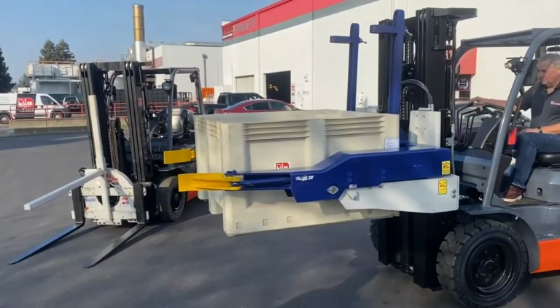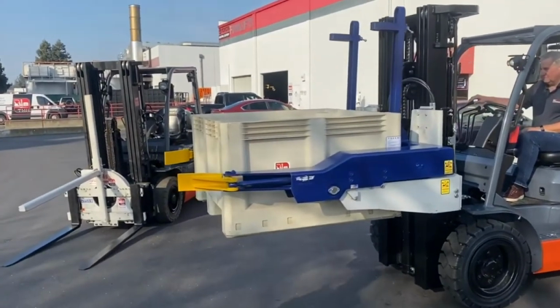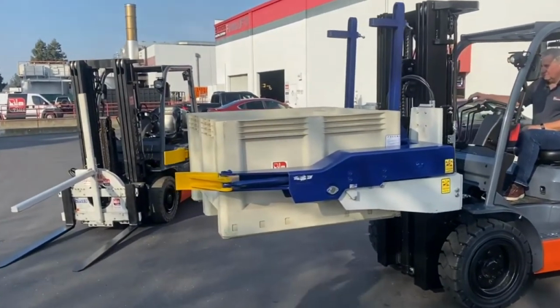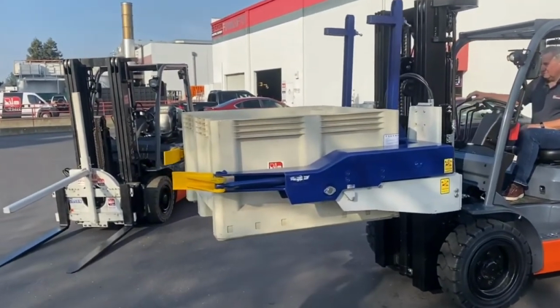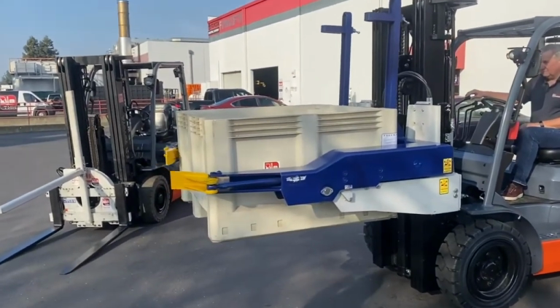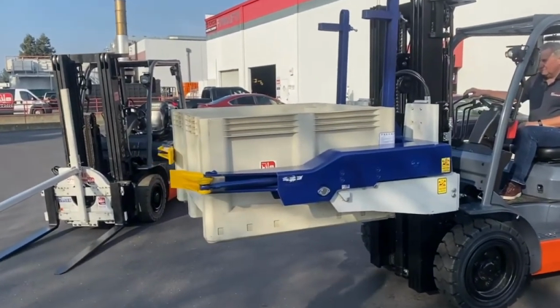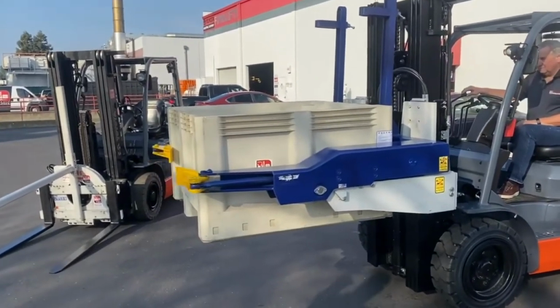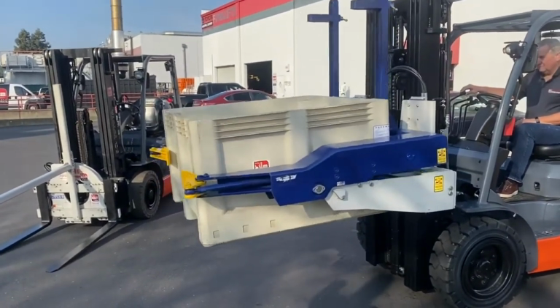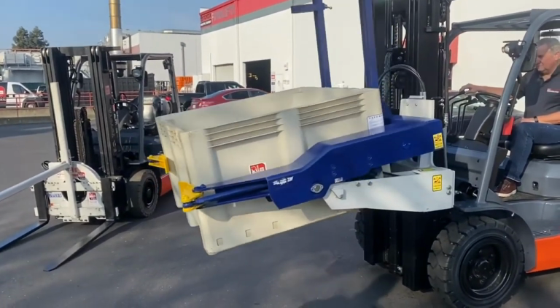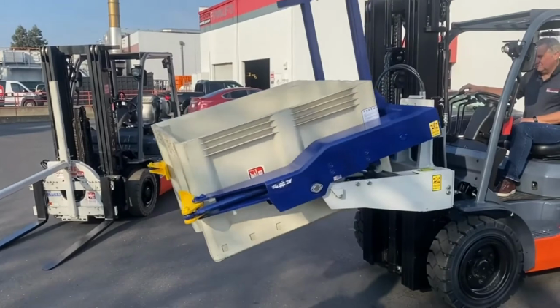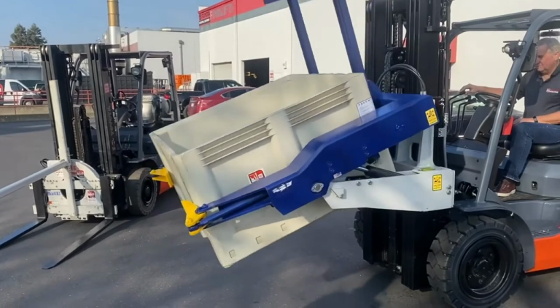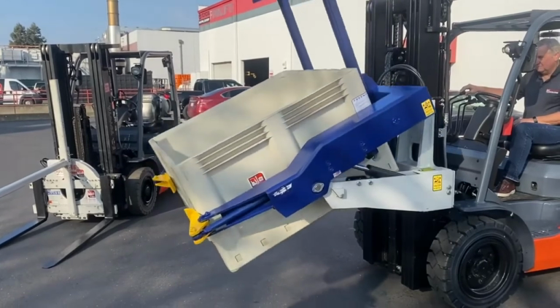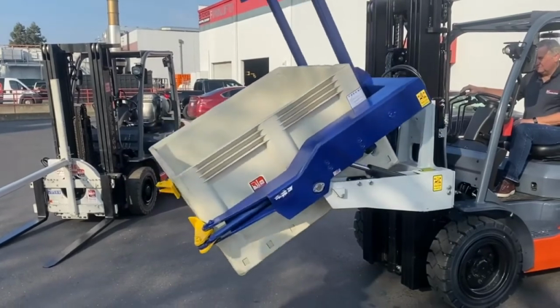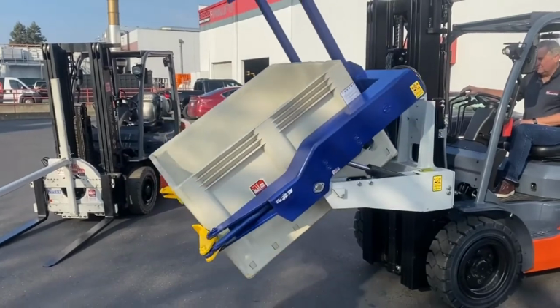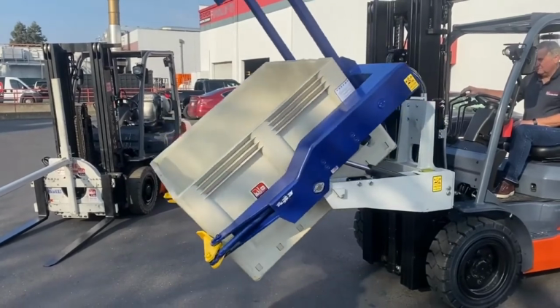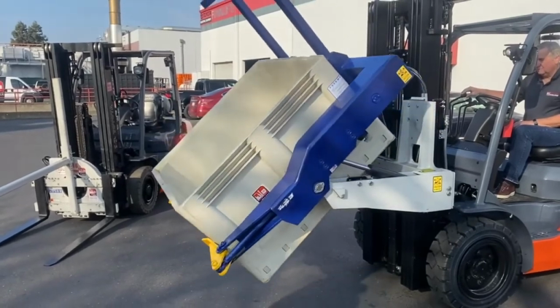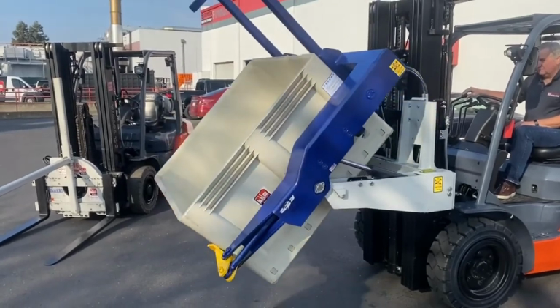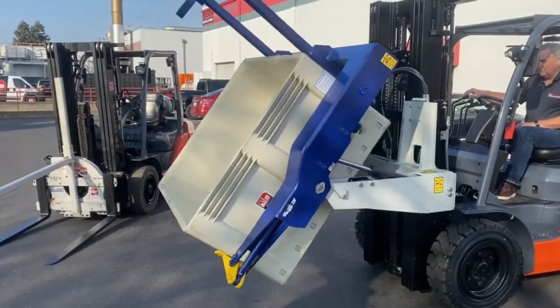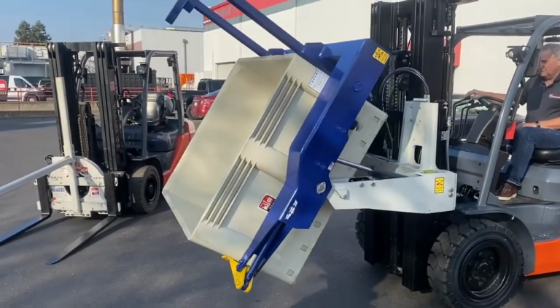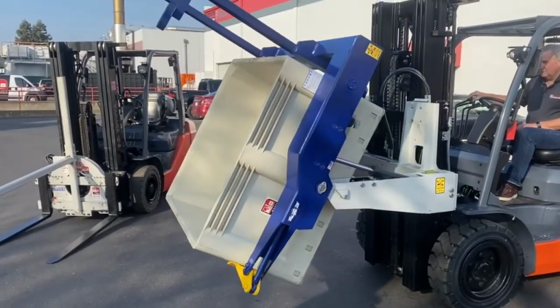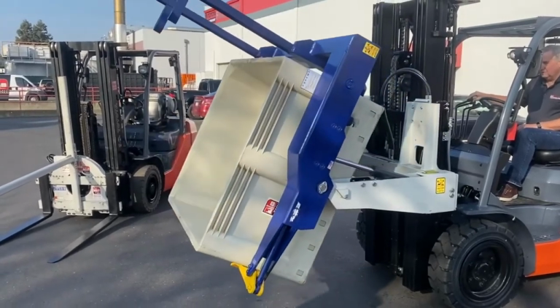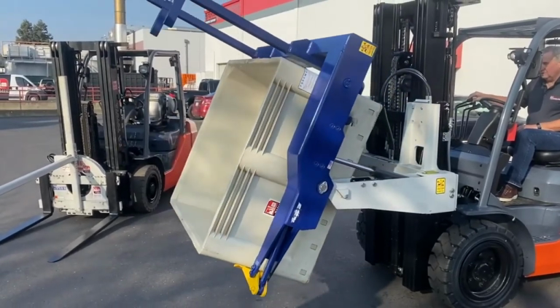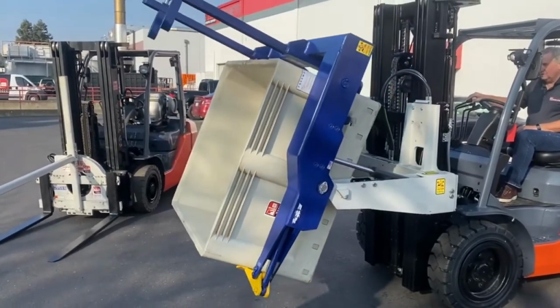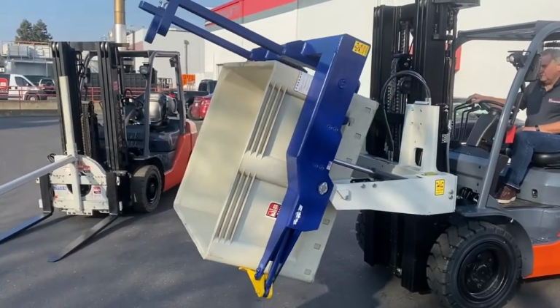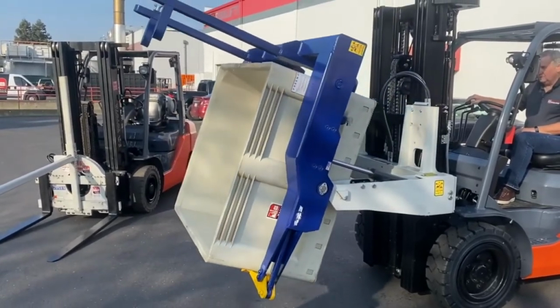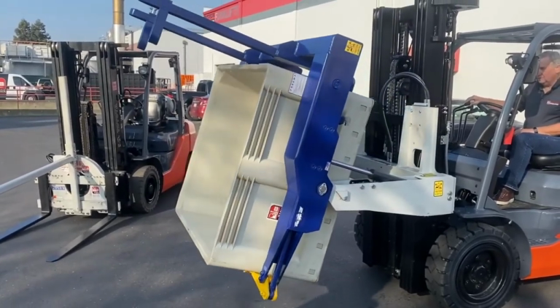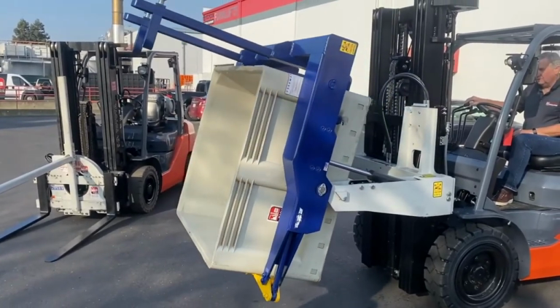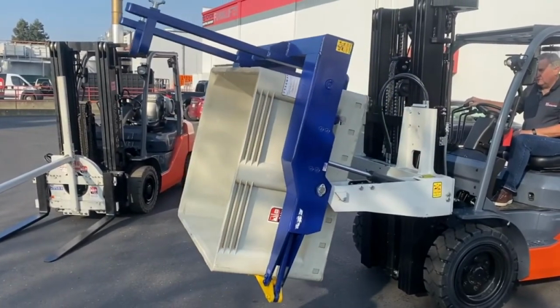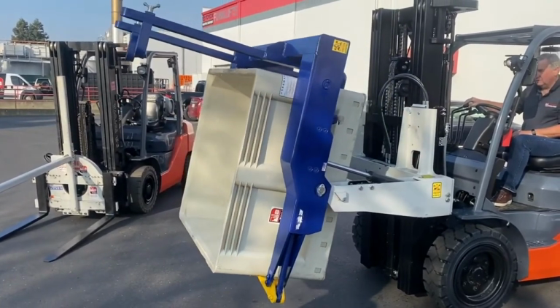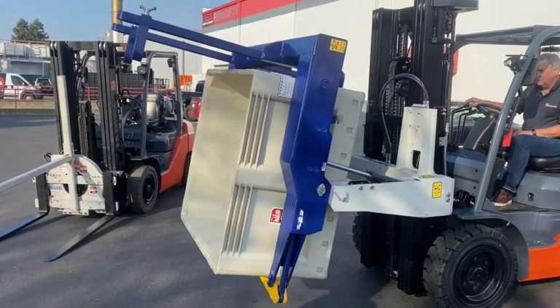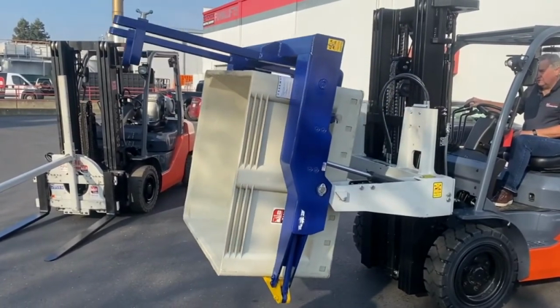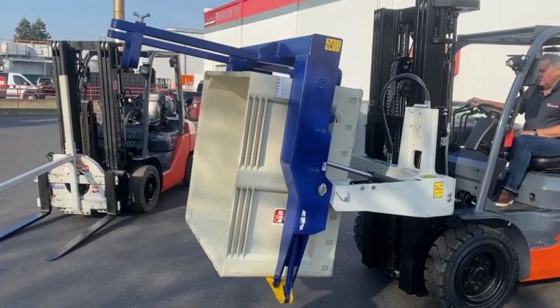You can see the paddles close, and now it'll sequence to the dump position — fully dumping your product.